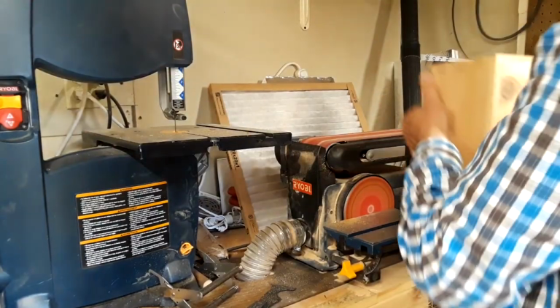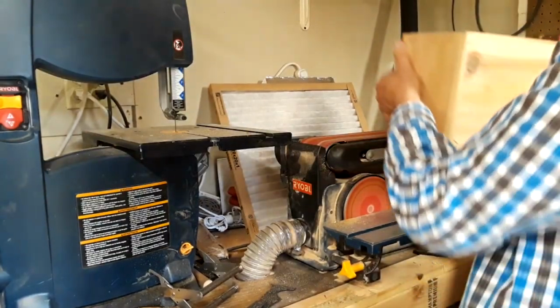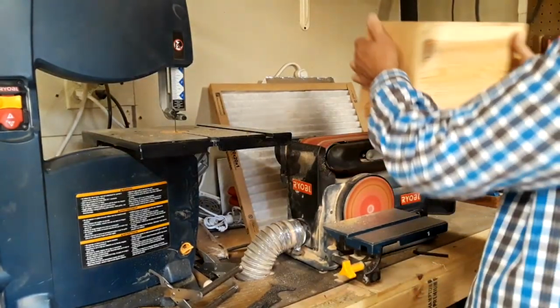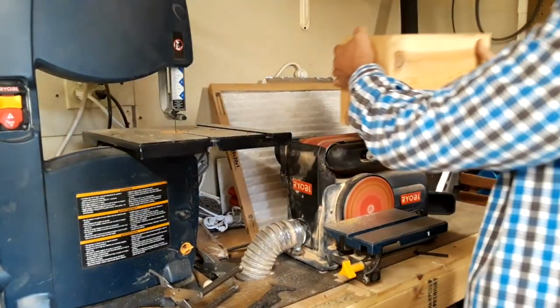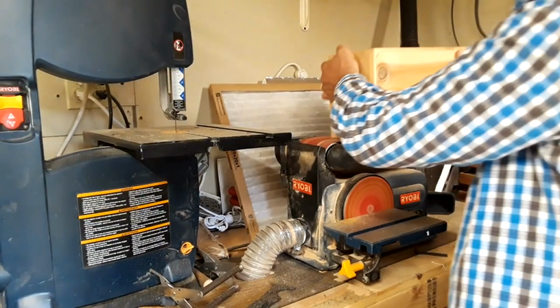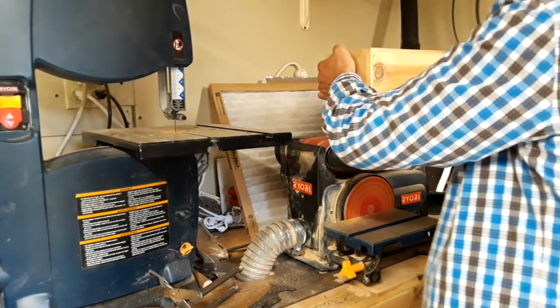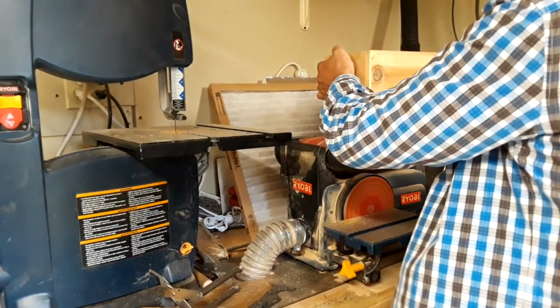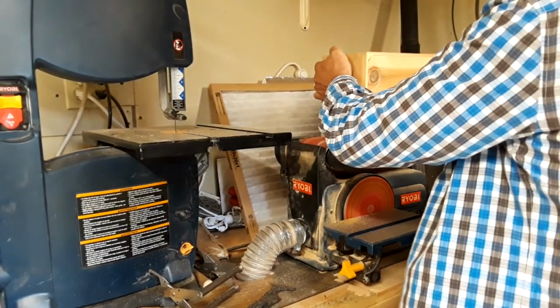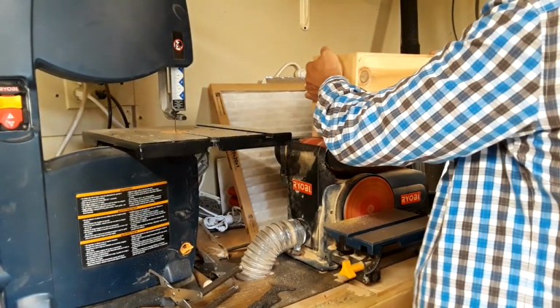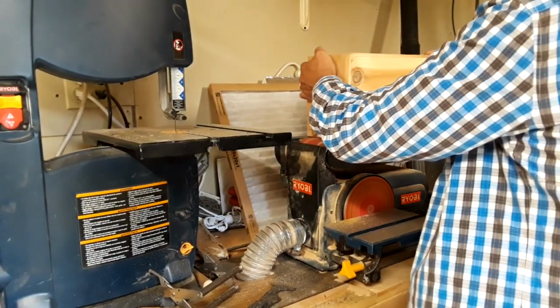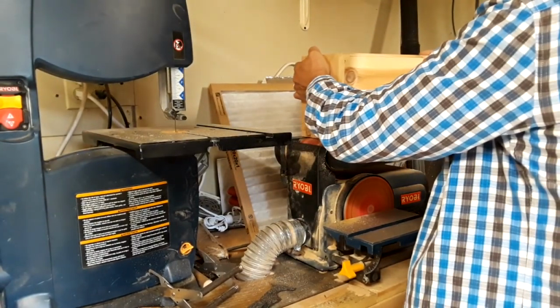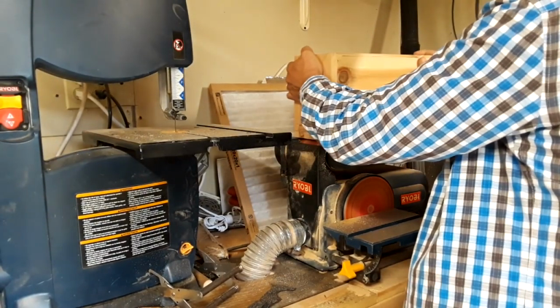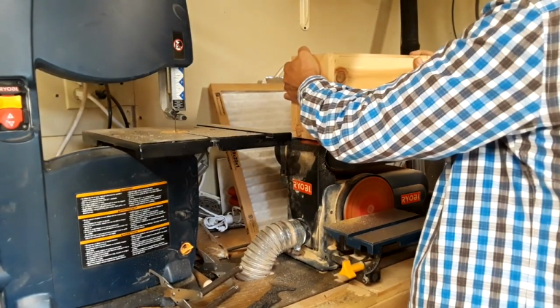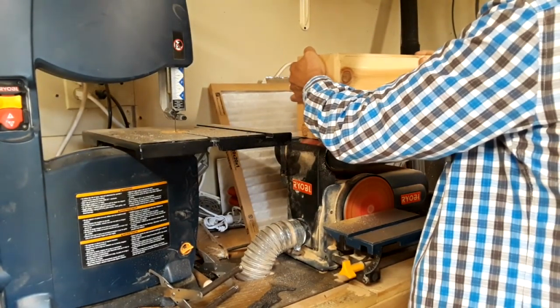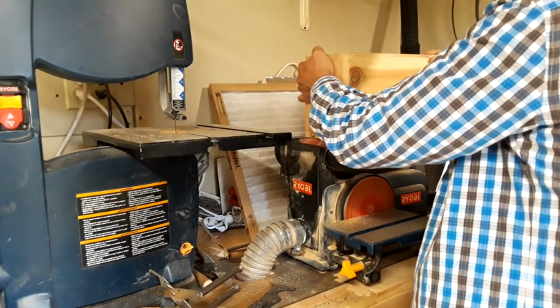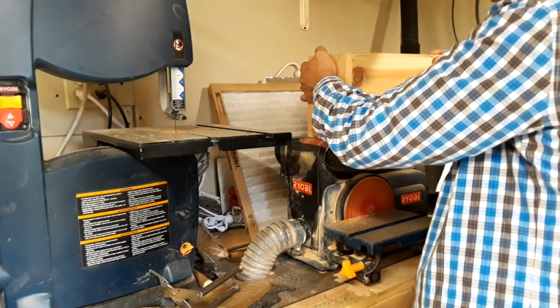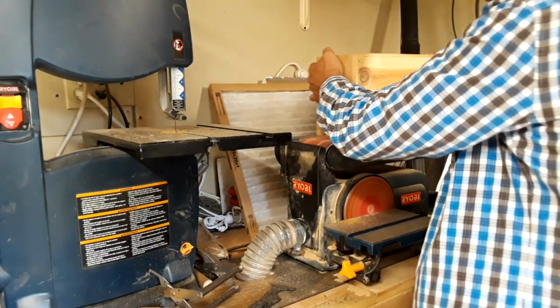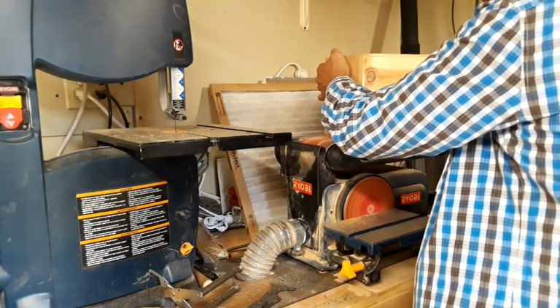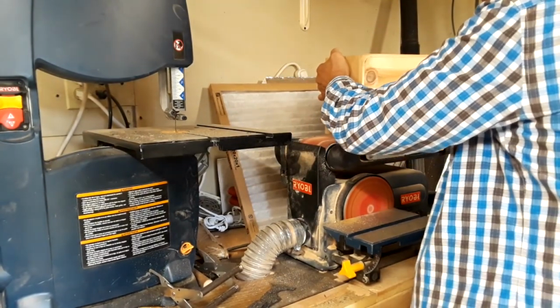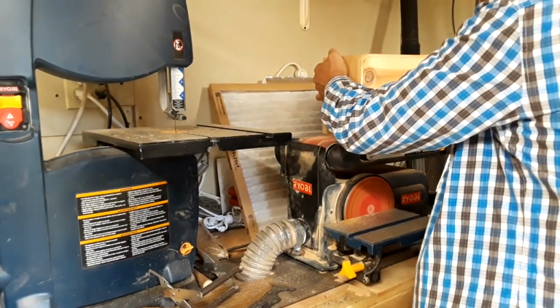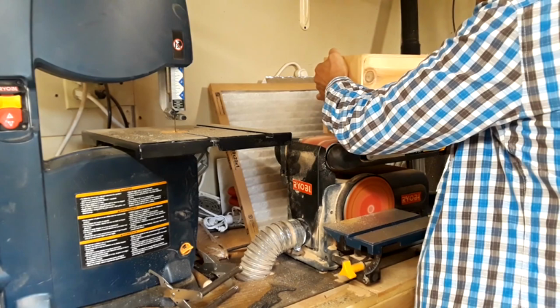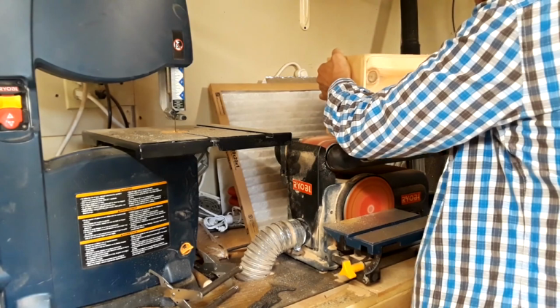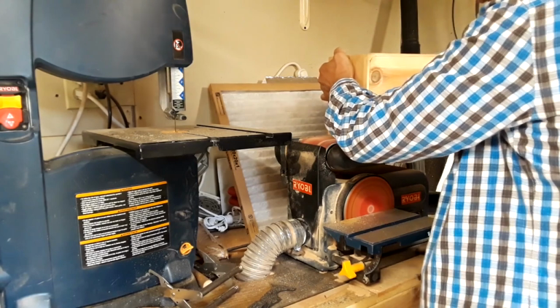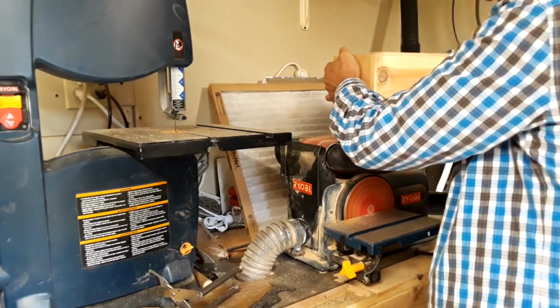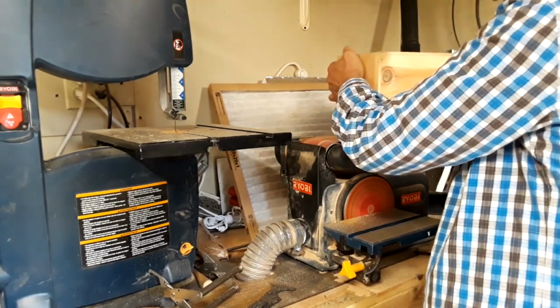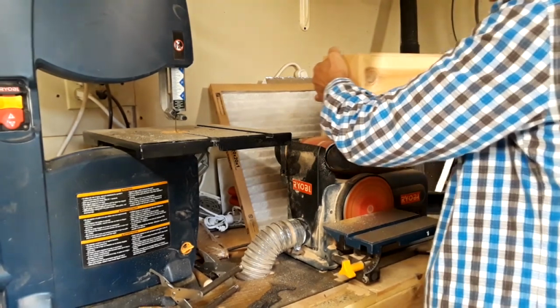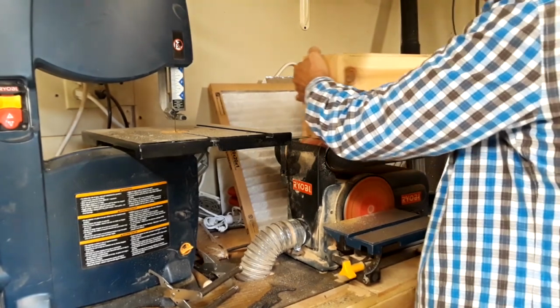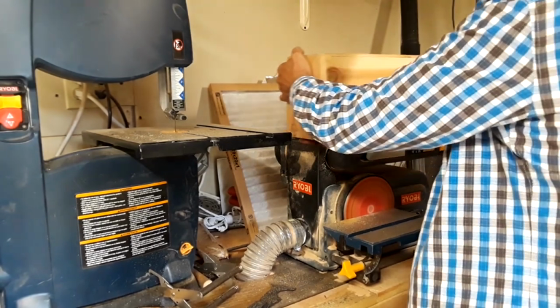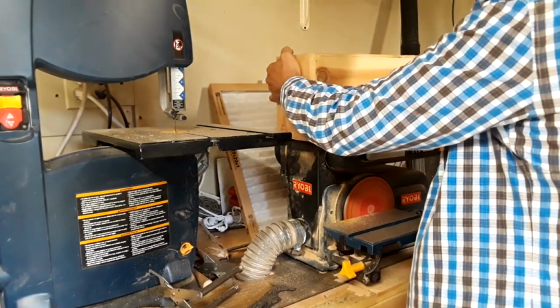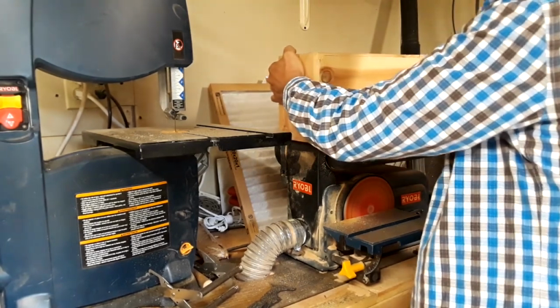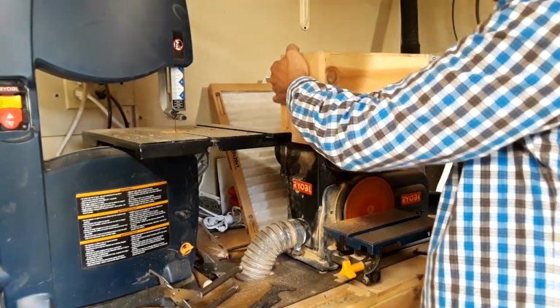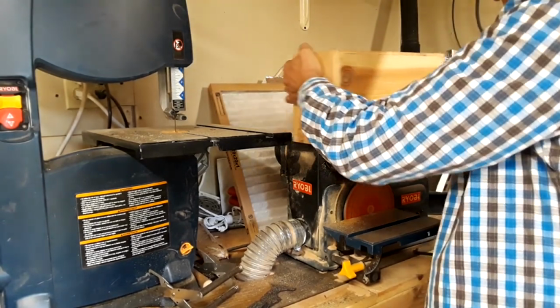Finger joints usually need a little cleaning up. The belt sander makes quick work of it and then I come back later and finish sand everything.